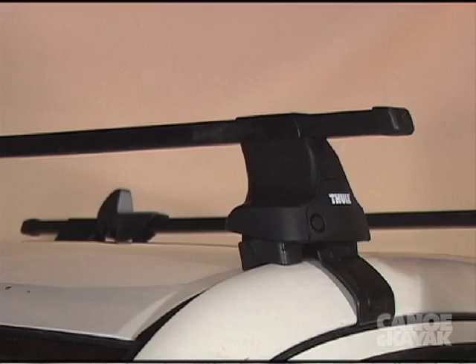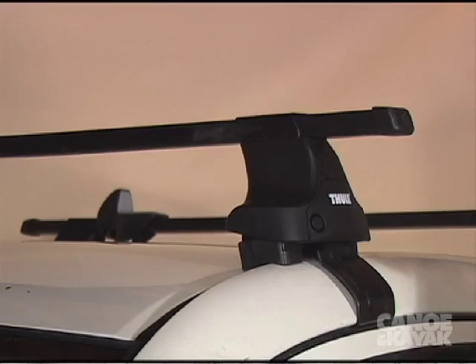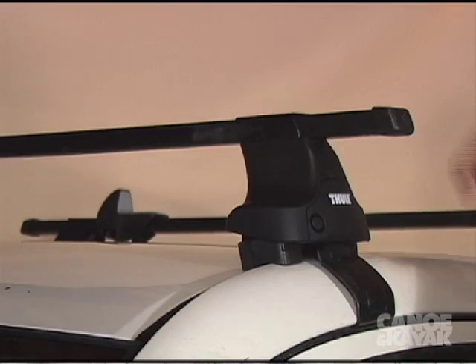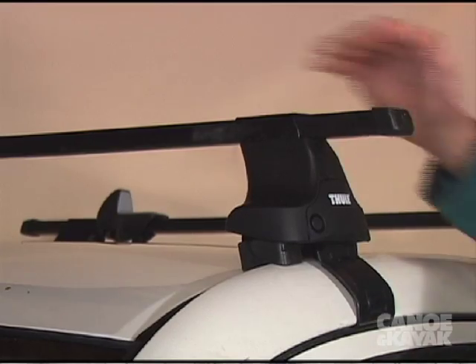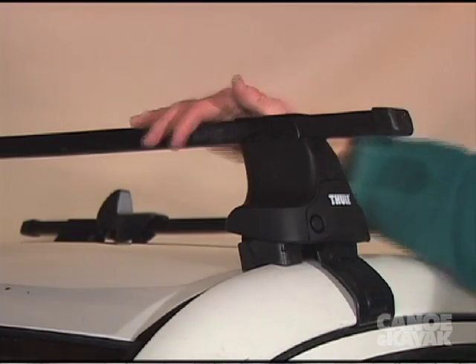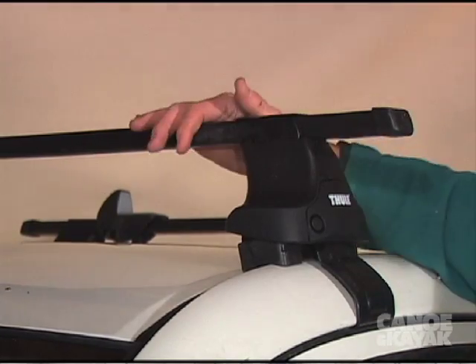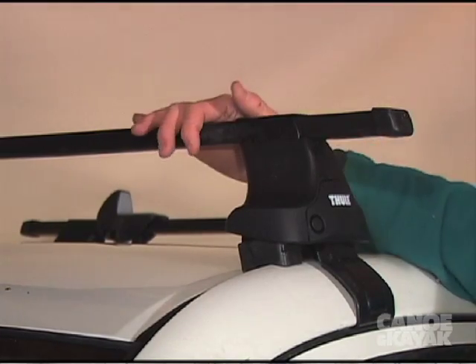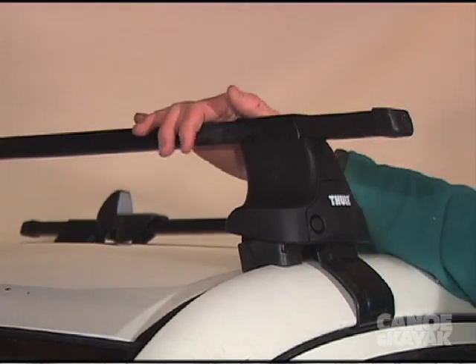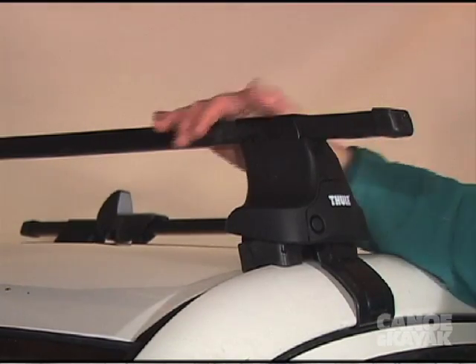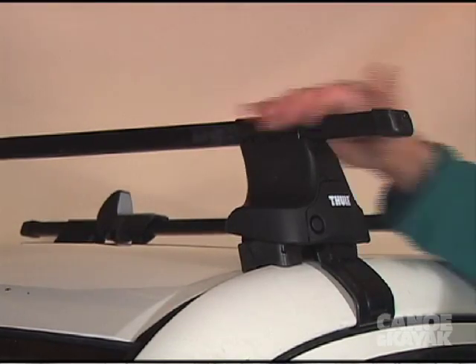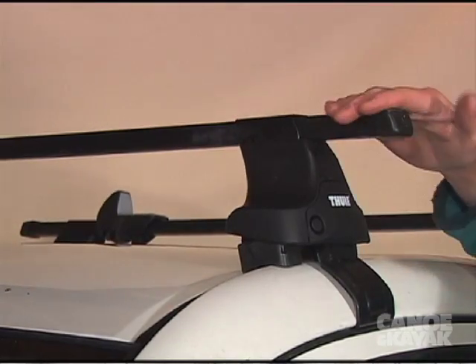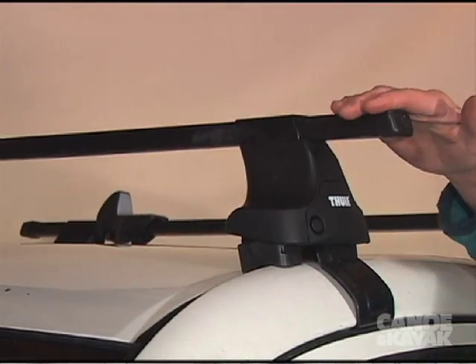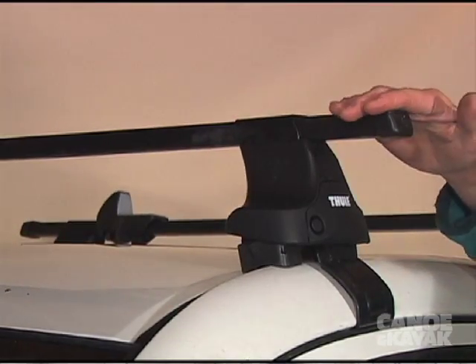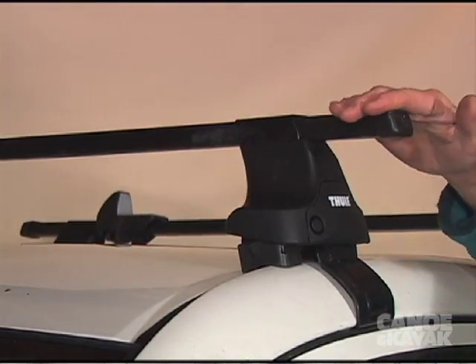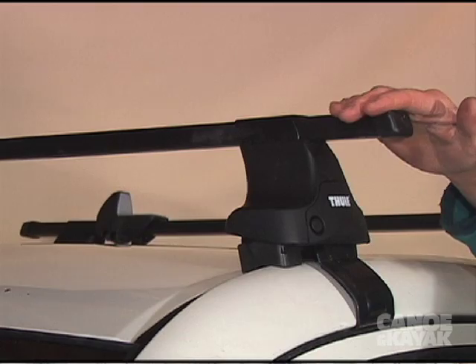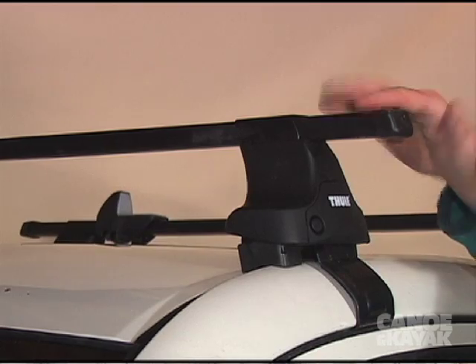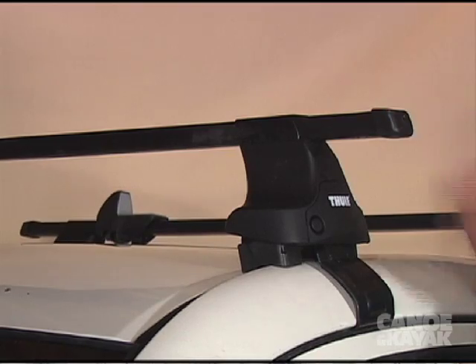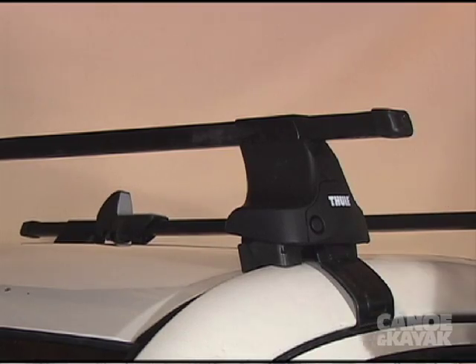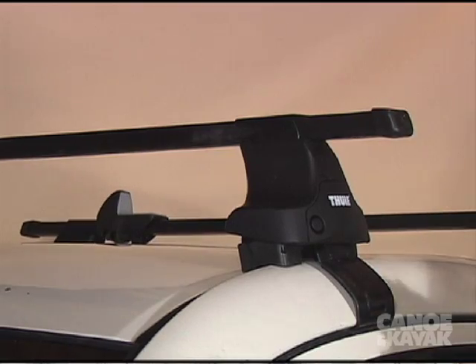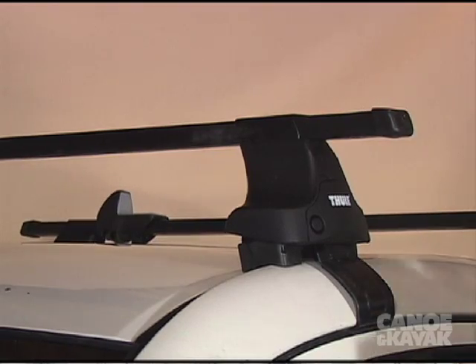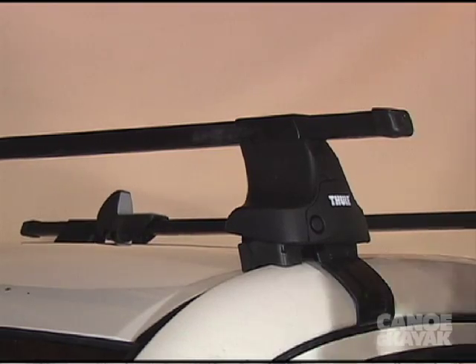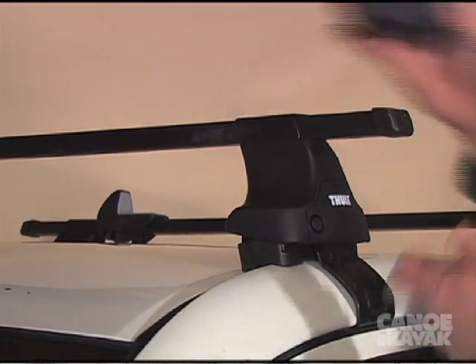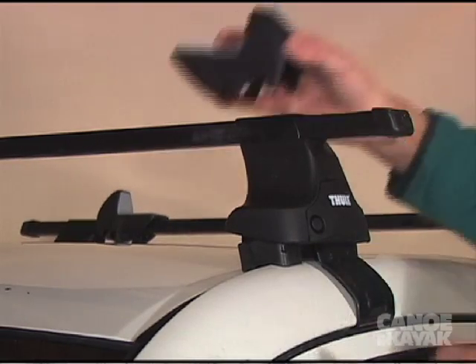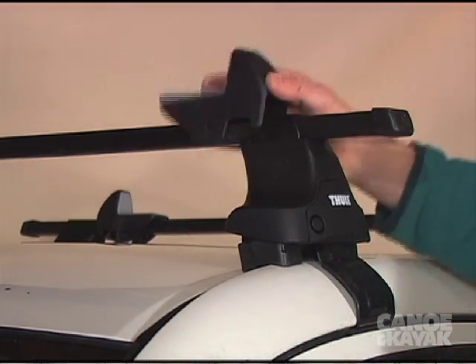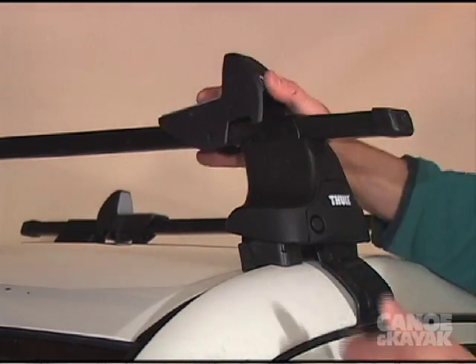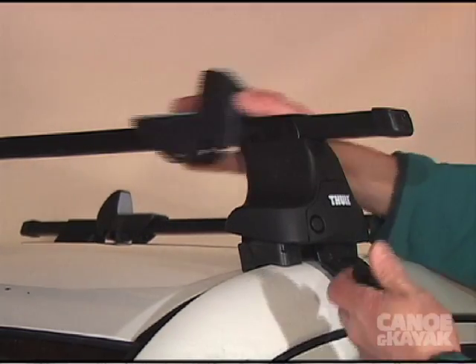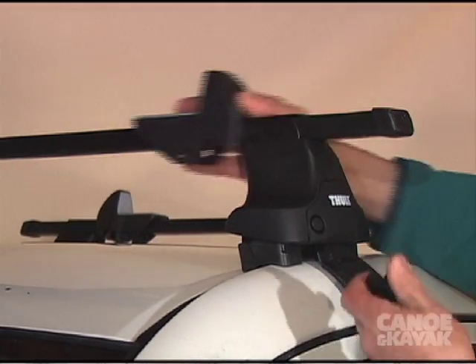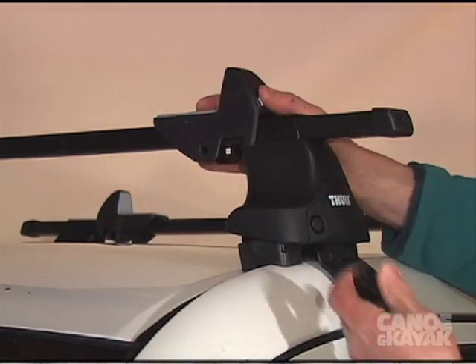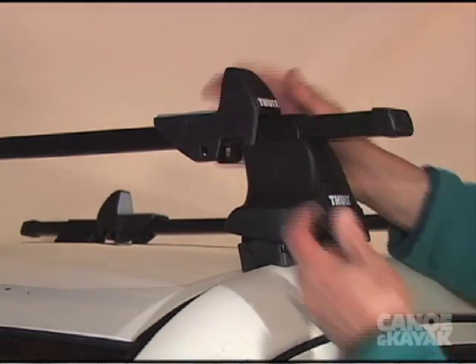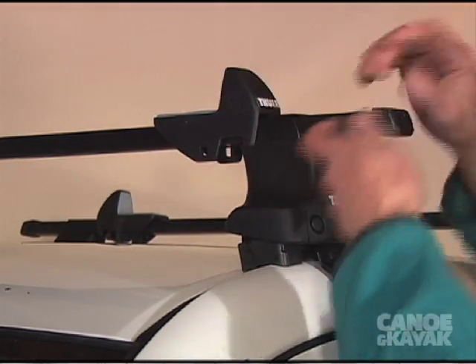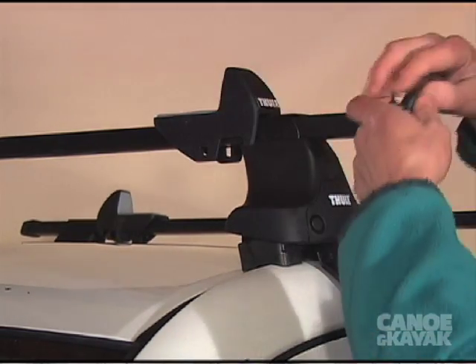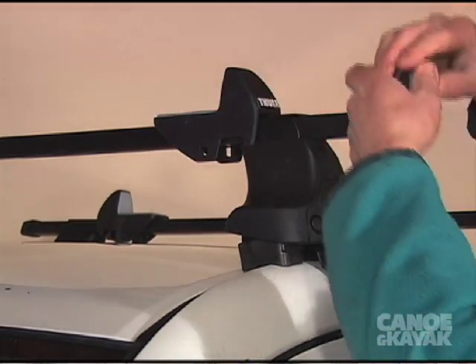The trick is to keep your canoe from sliding off the end of the bars. You can use these handy little feet here.